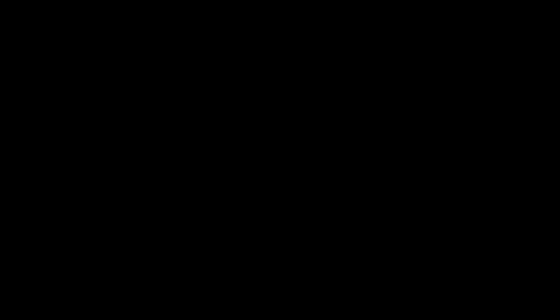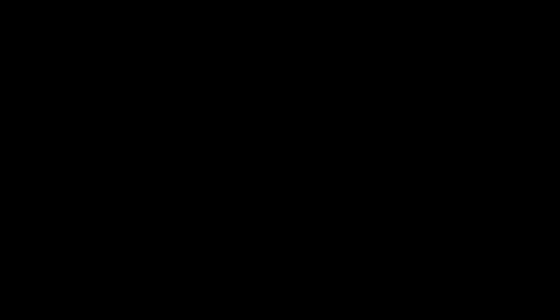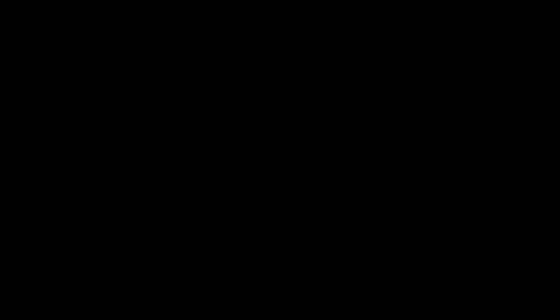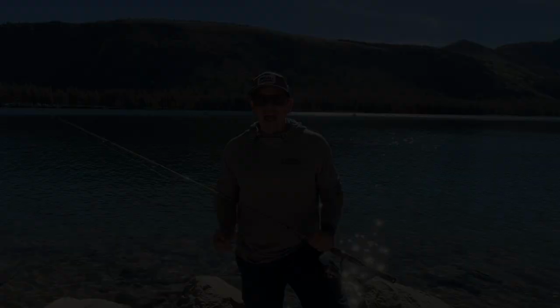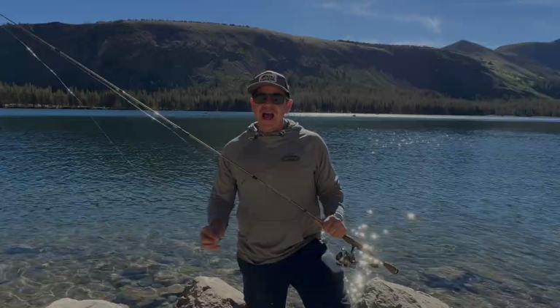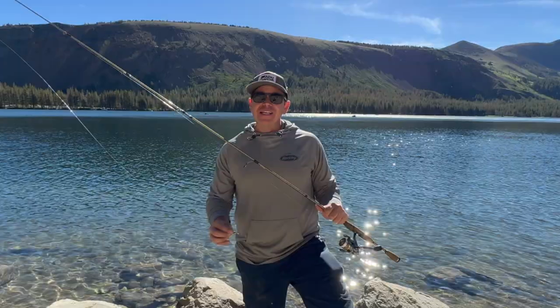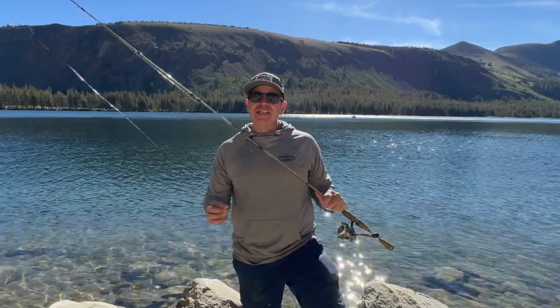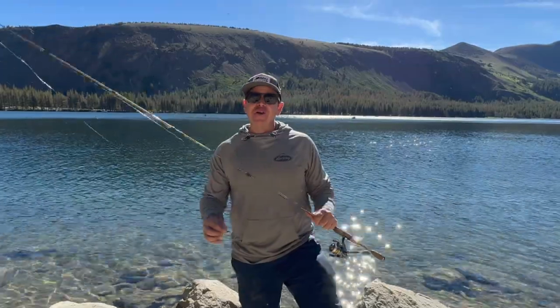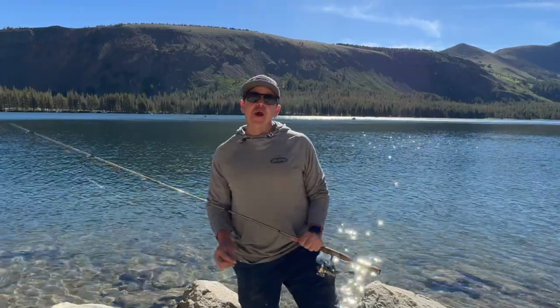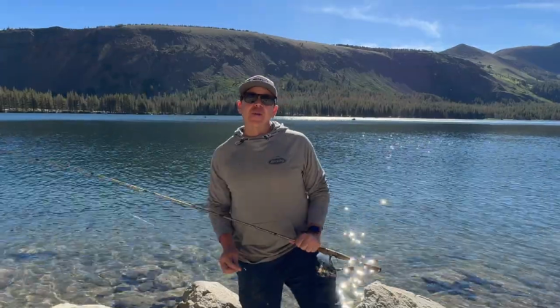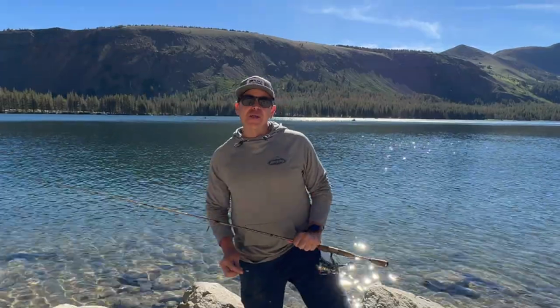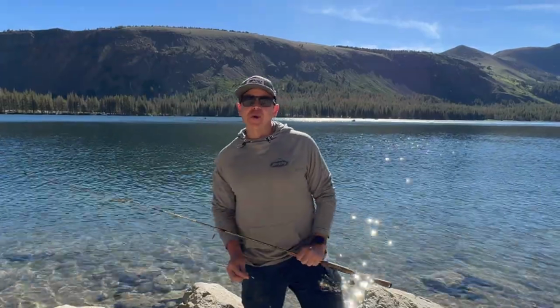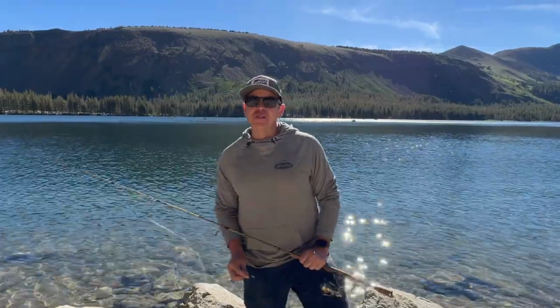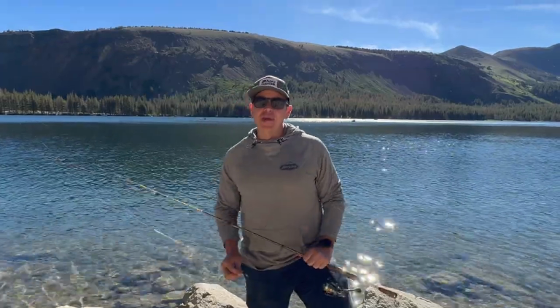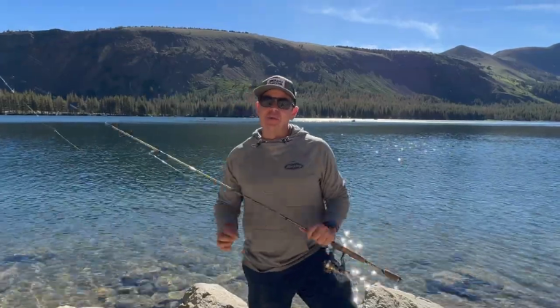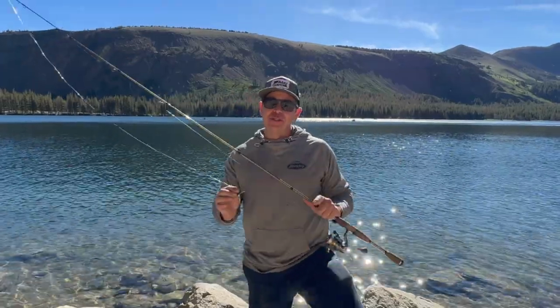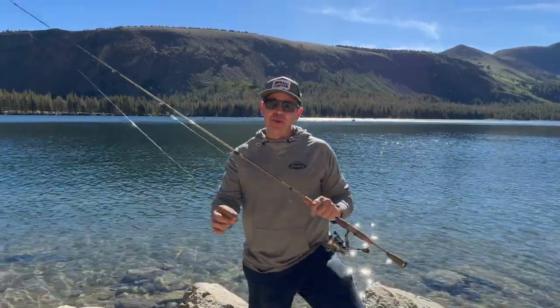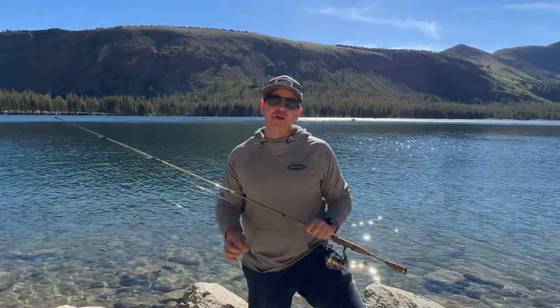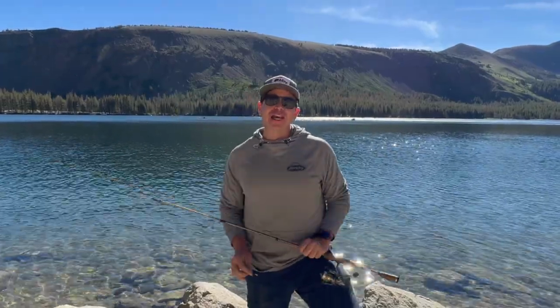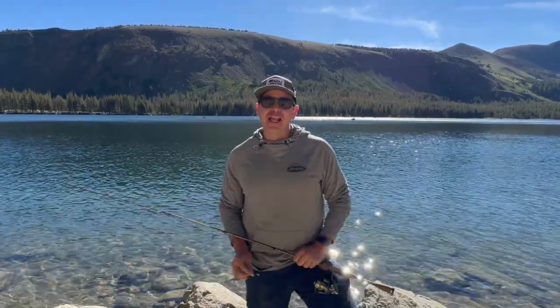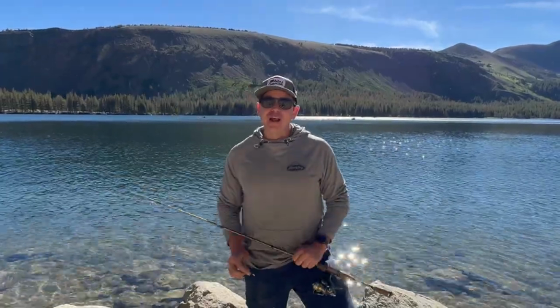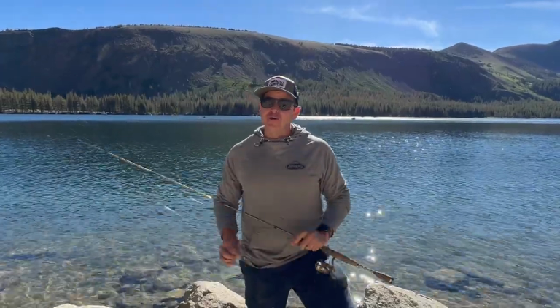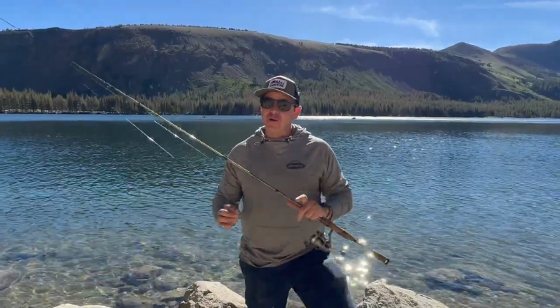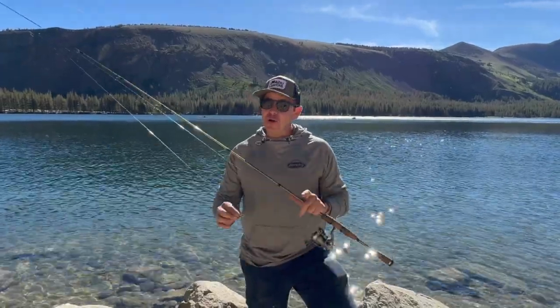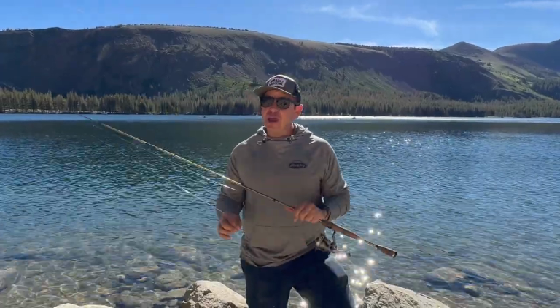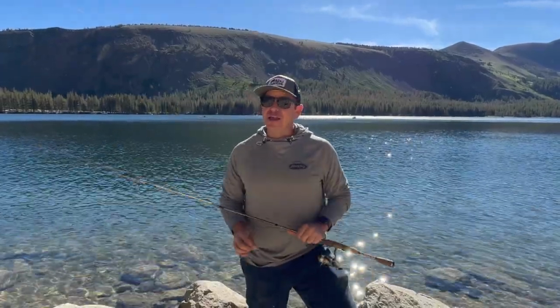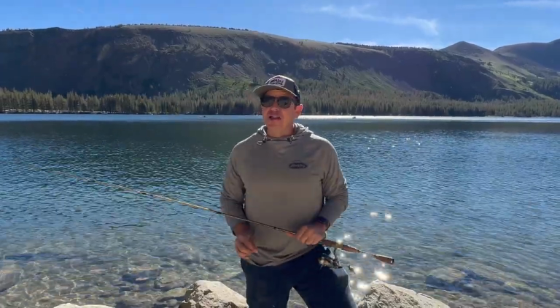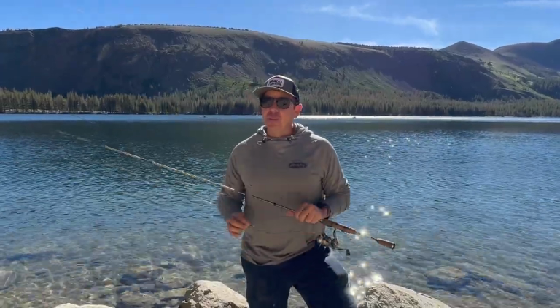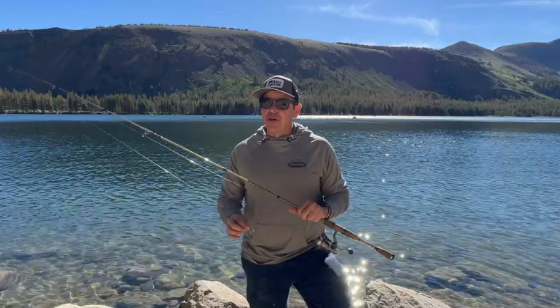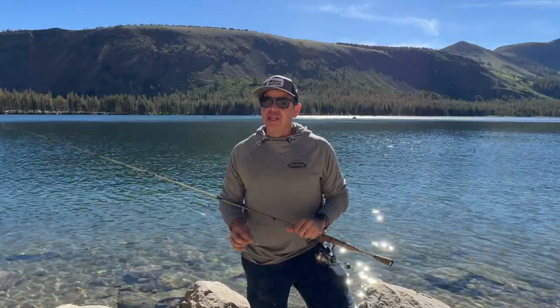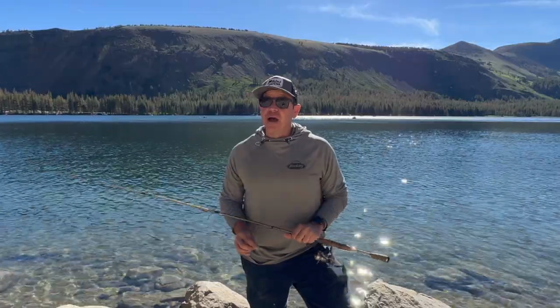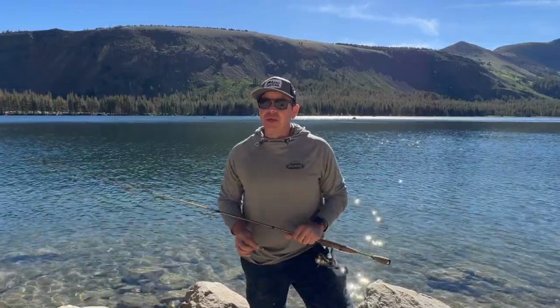Hey guys, Gil here, Berkley Pro Team. I'm super excited for a new bait that Berkley's come out with.